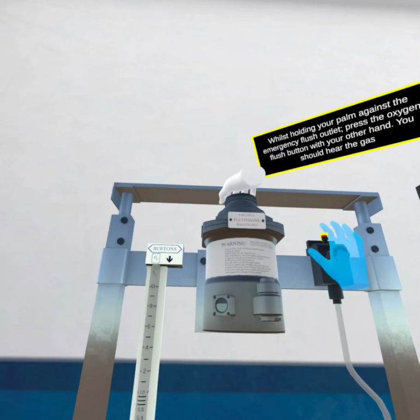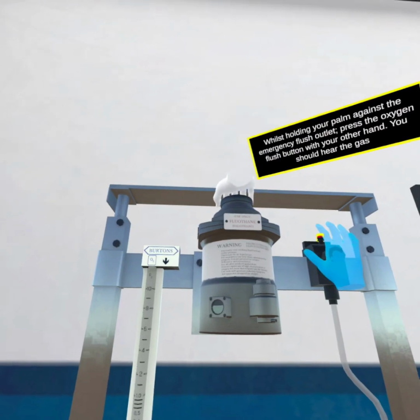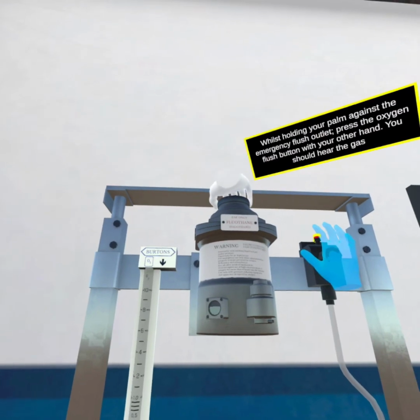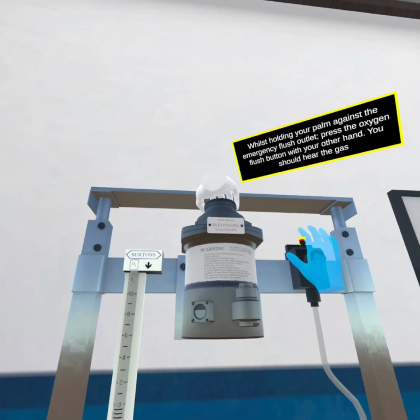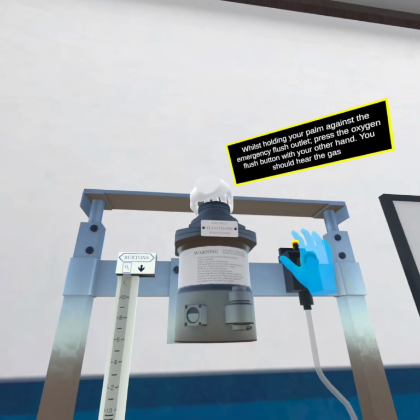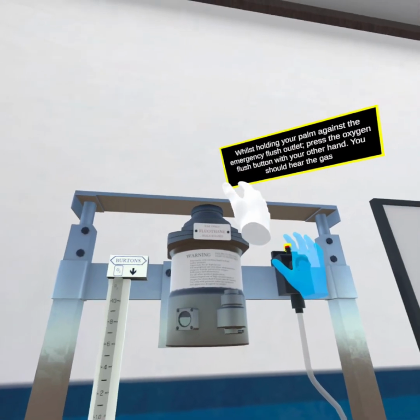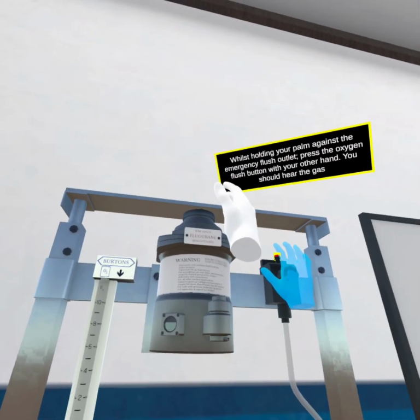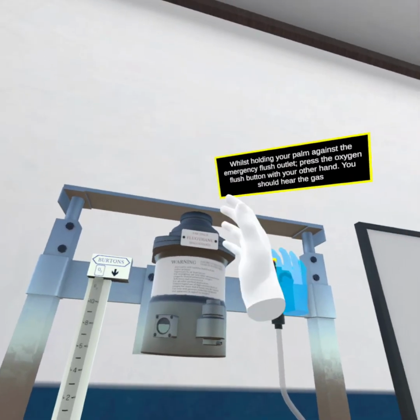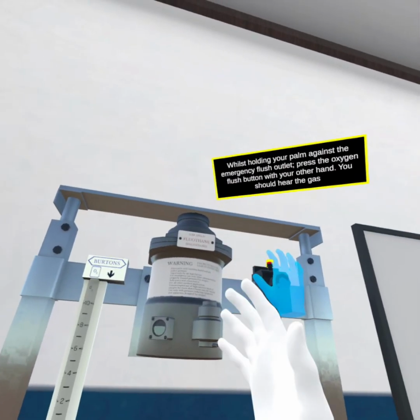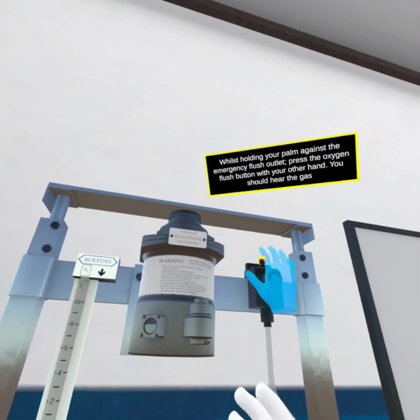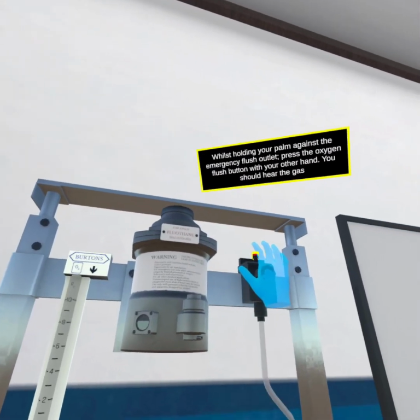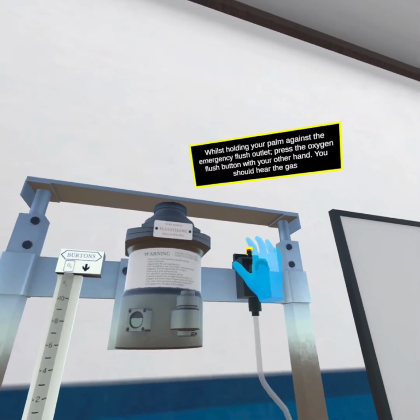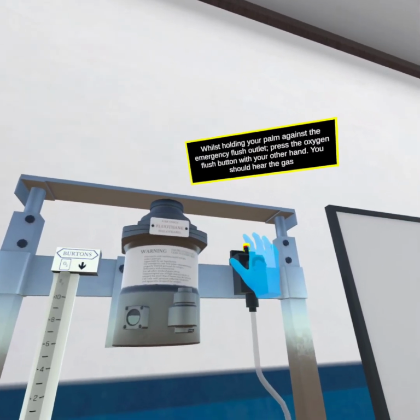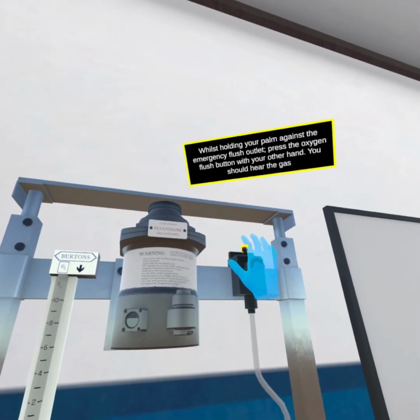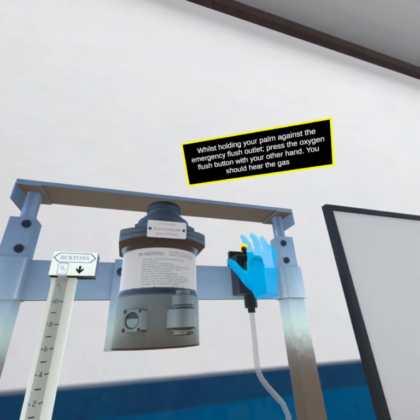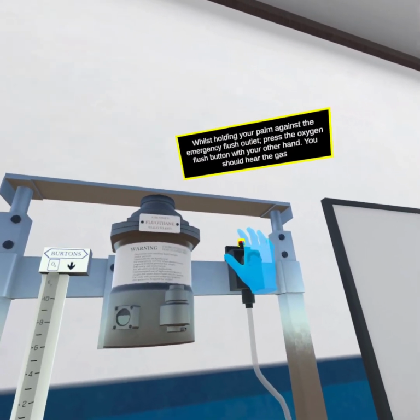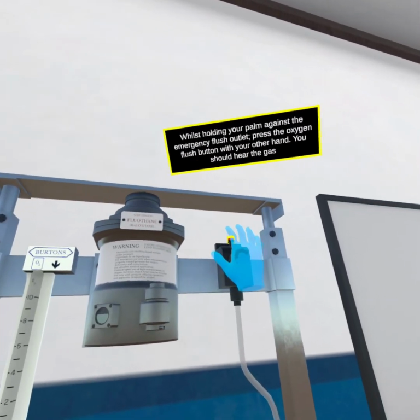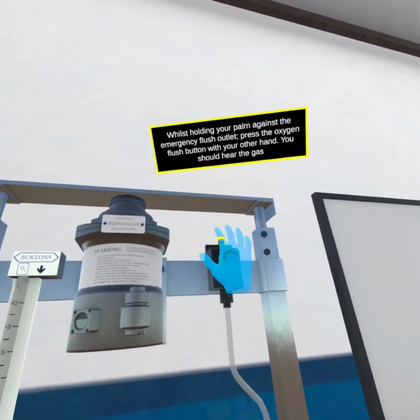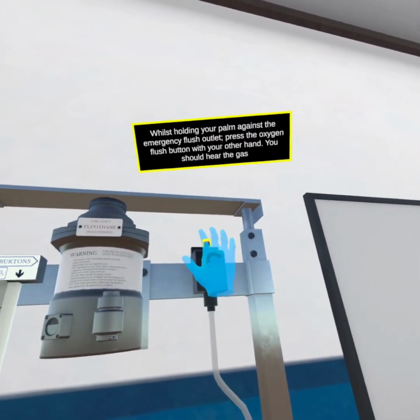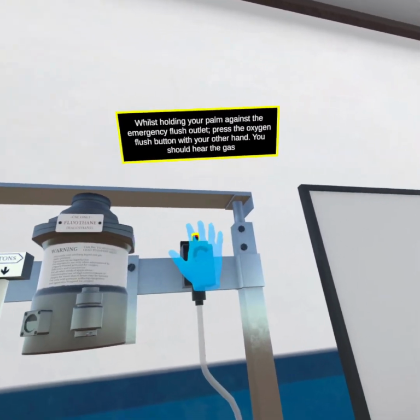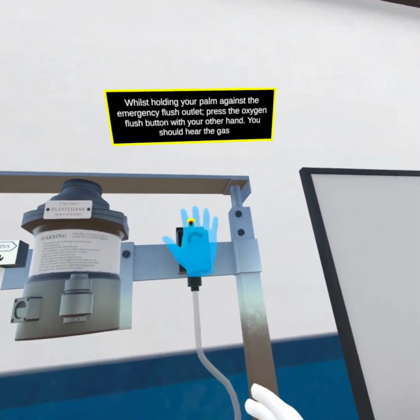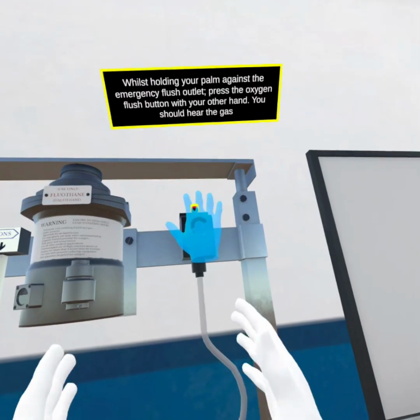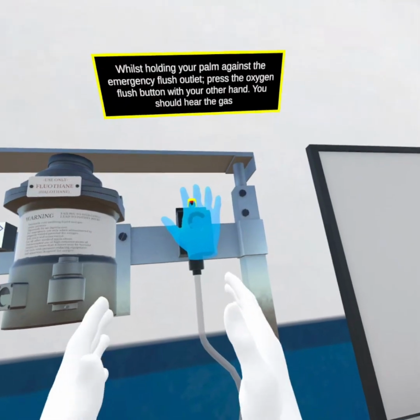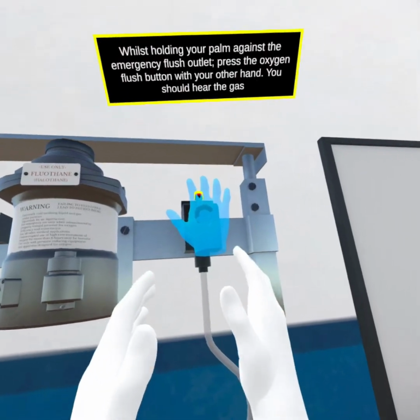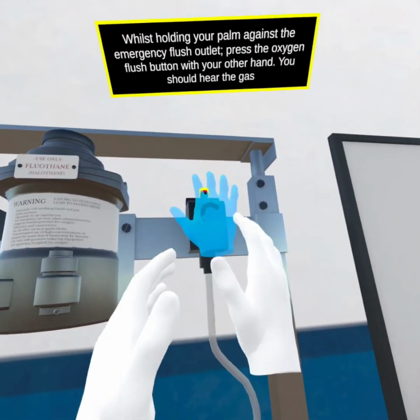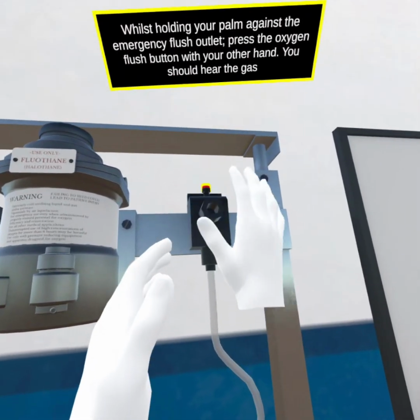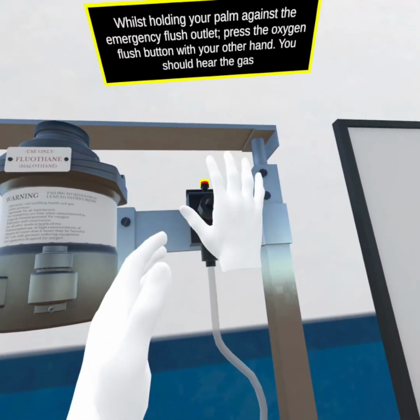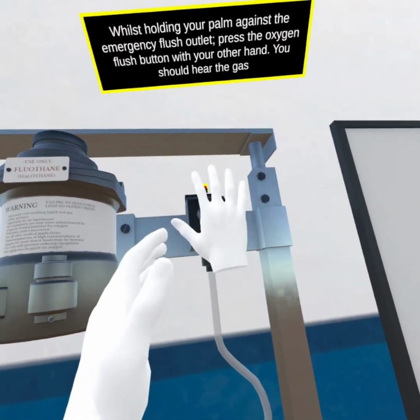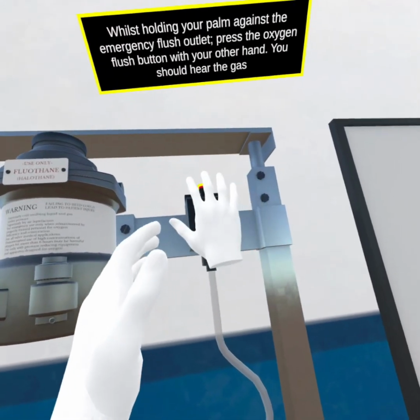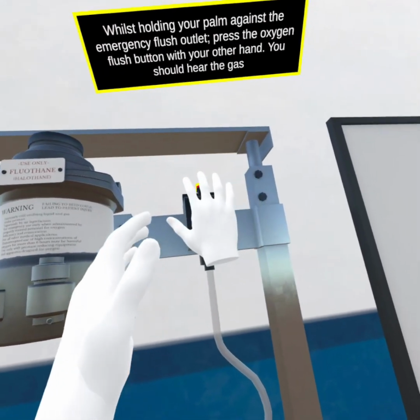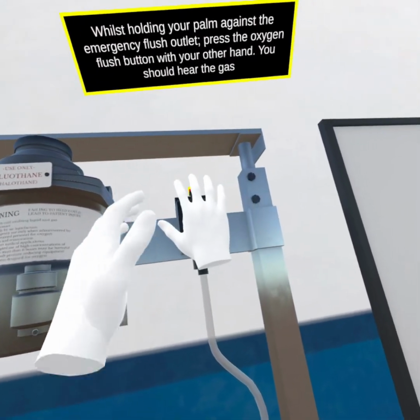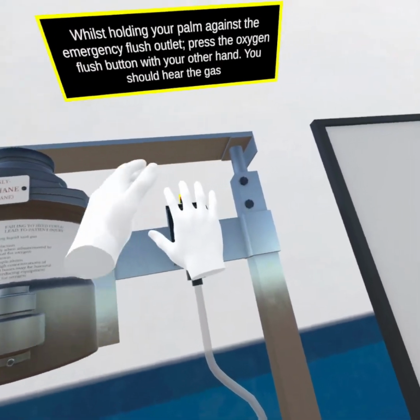Whilst holding your palm against the emergency flush outlet, press the oxygen flush button with your other hand. You should hear the gas.